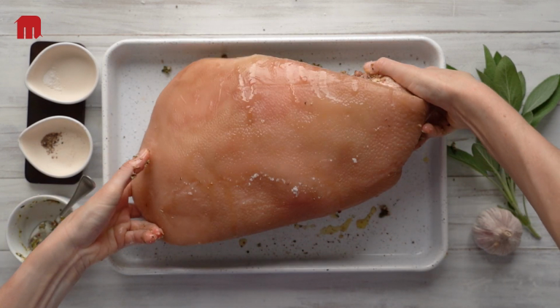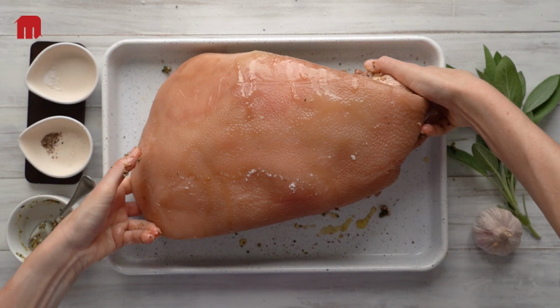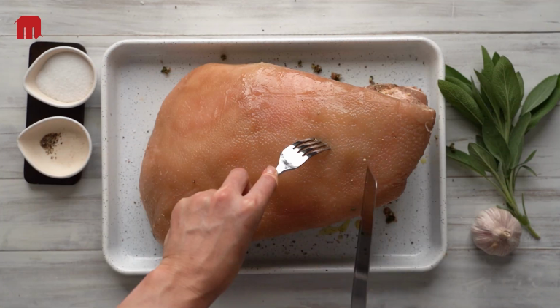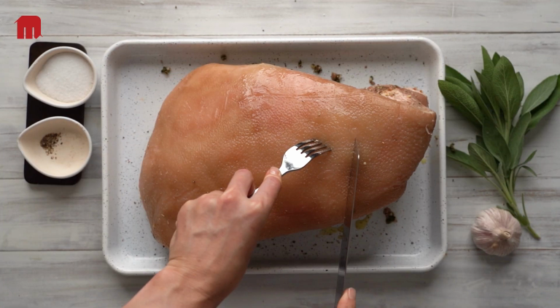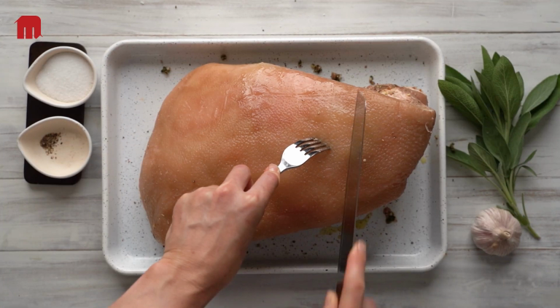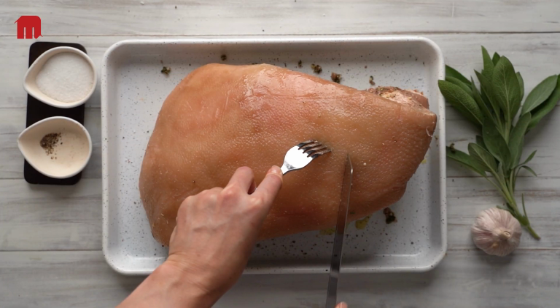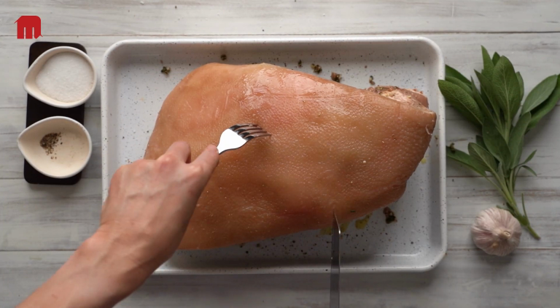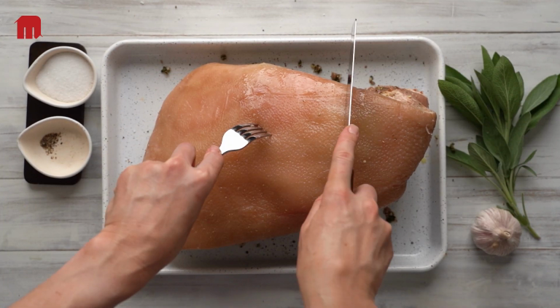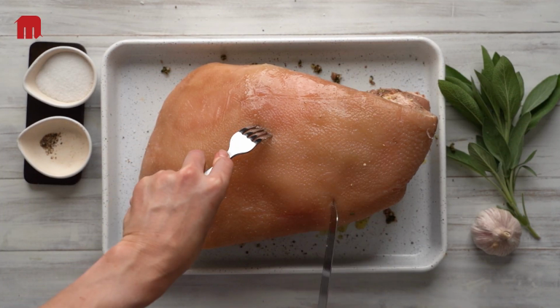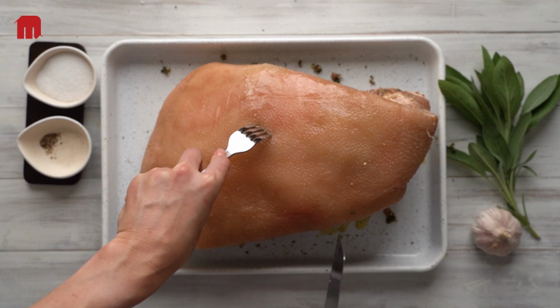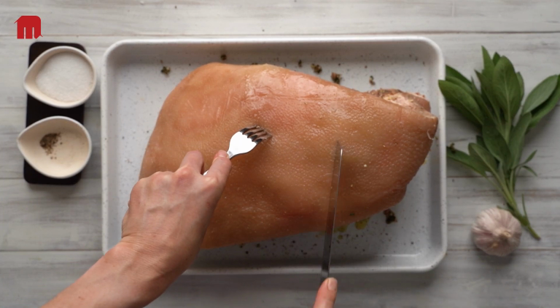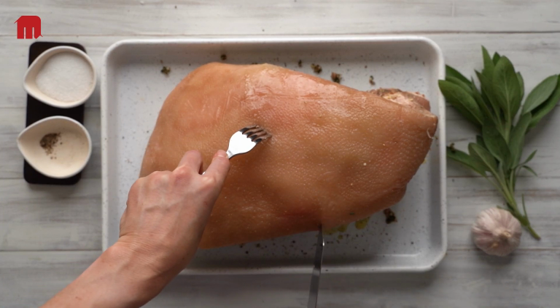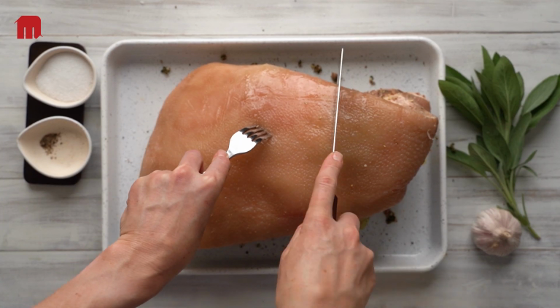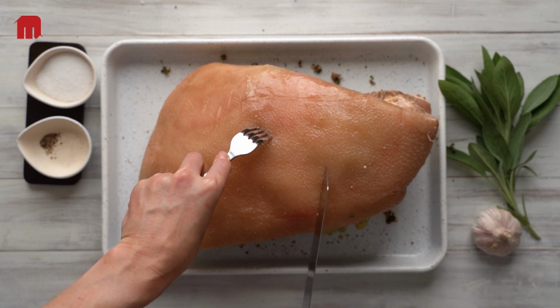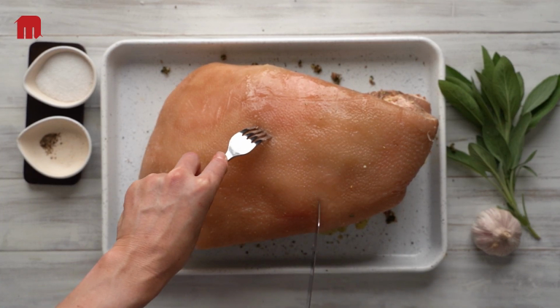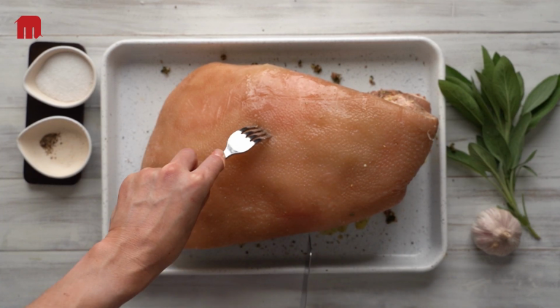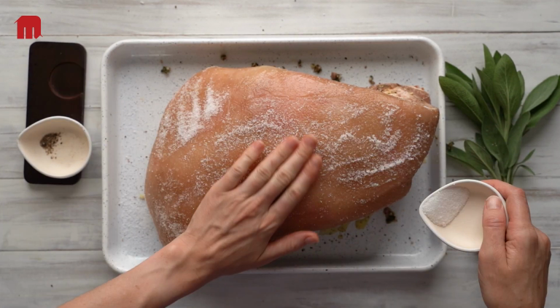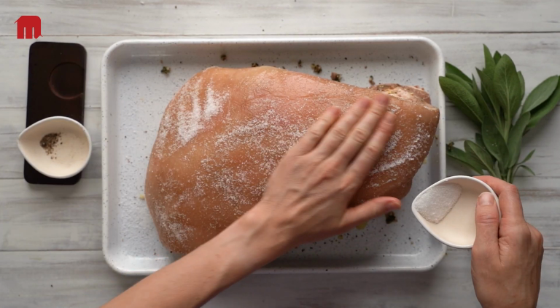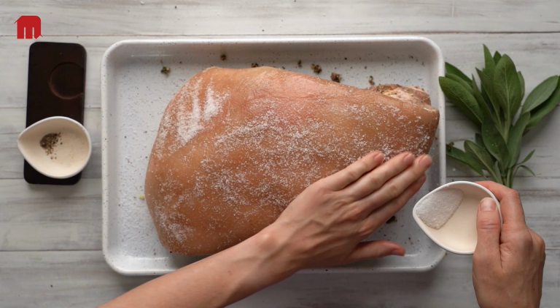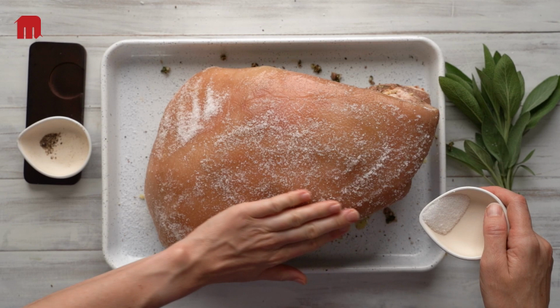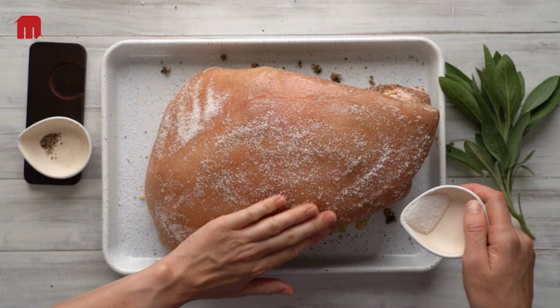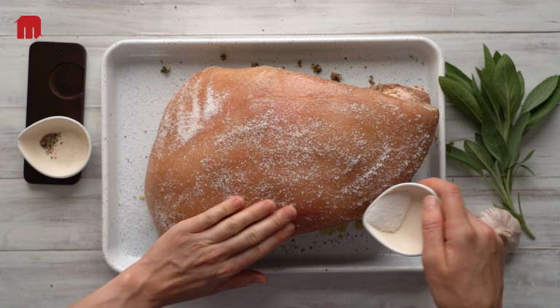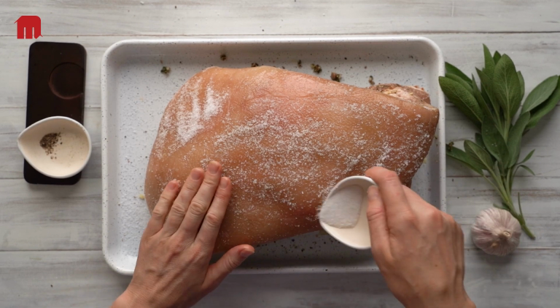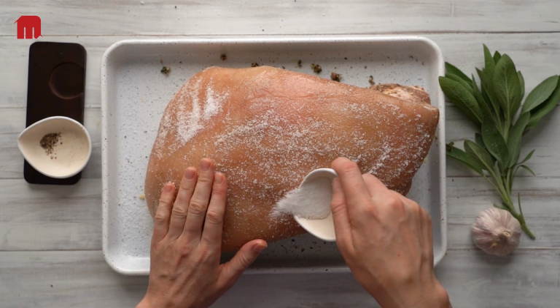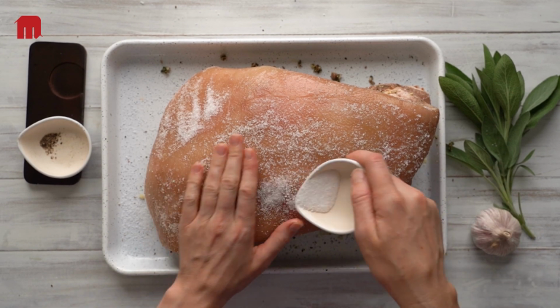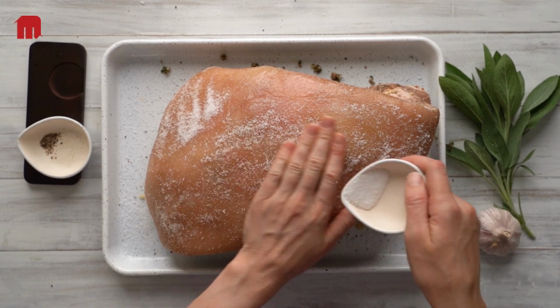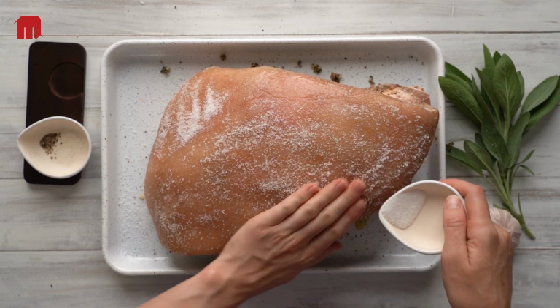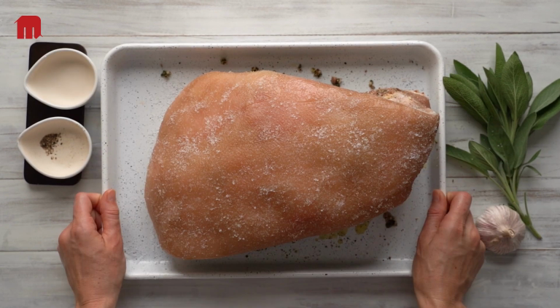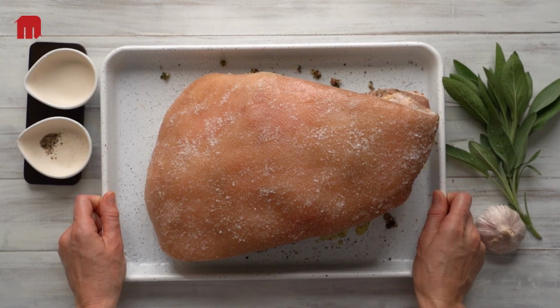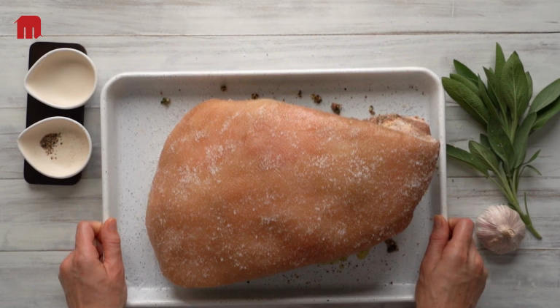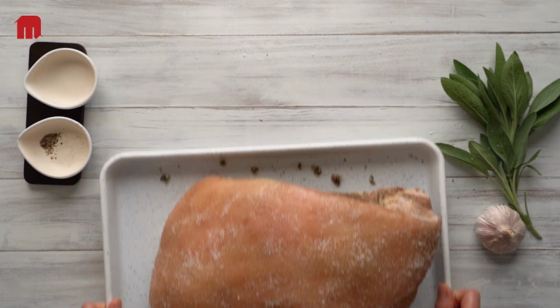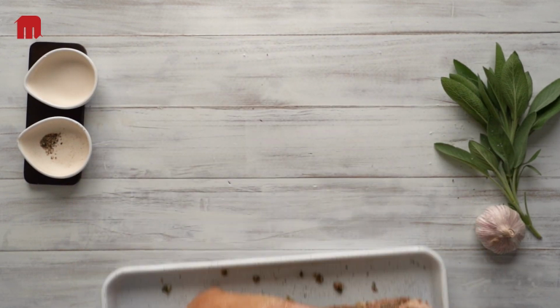Flip it back over. Now you'll need to score the skin and salt liberally, then leave it to dry out in the refrigerator overnight.